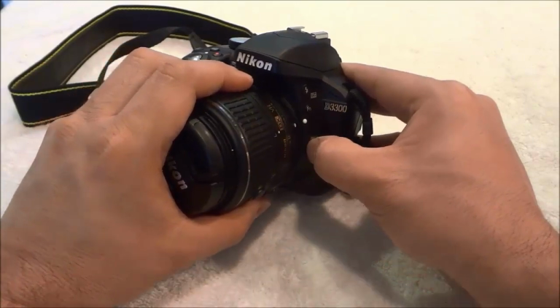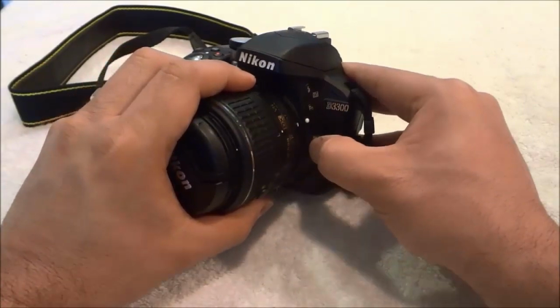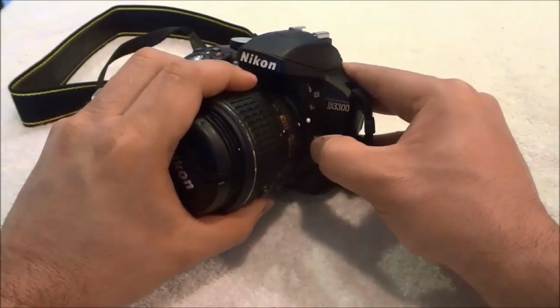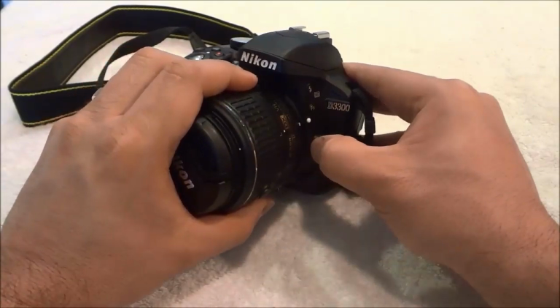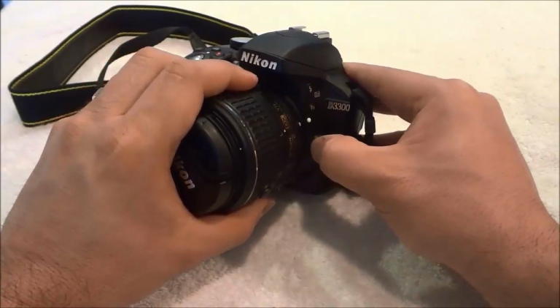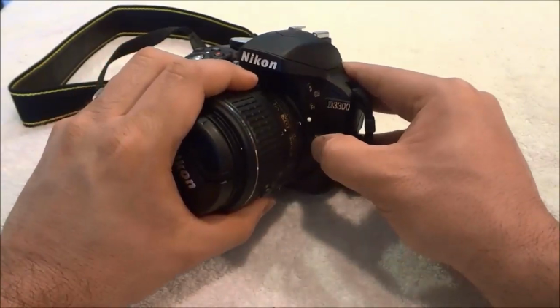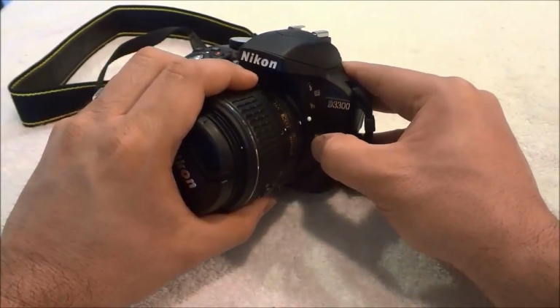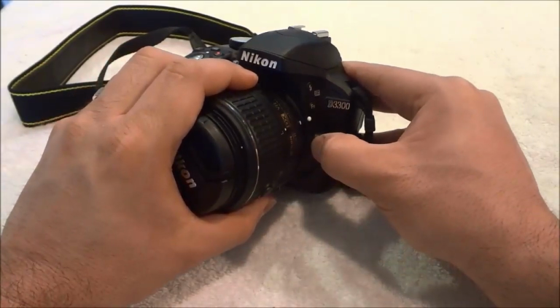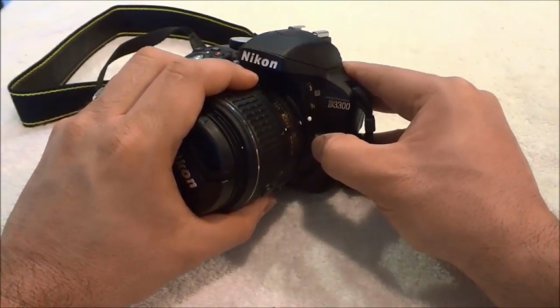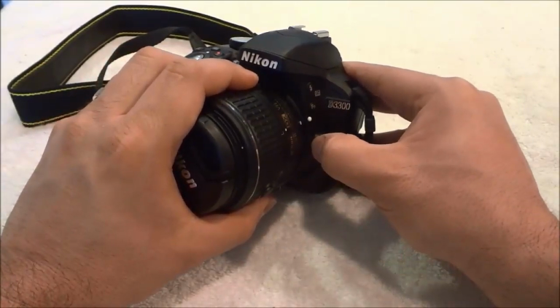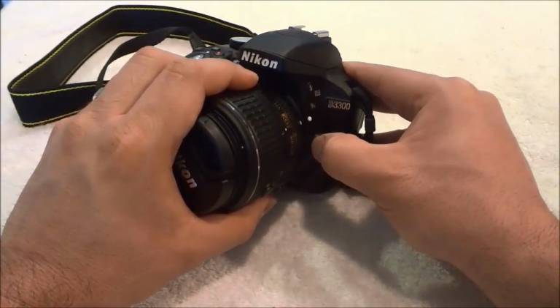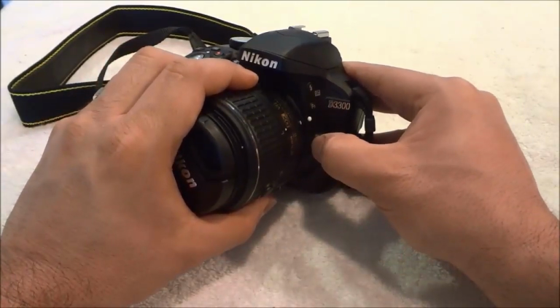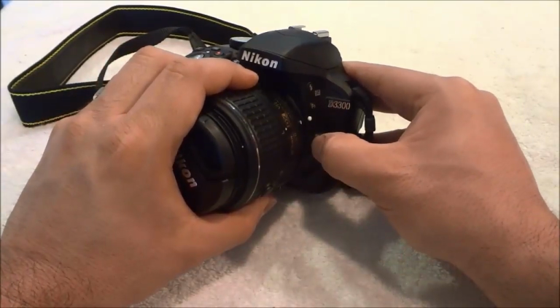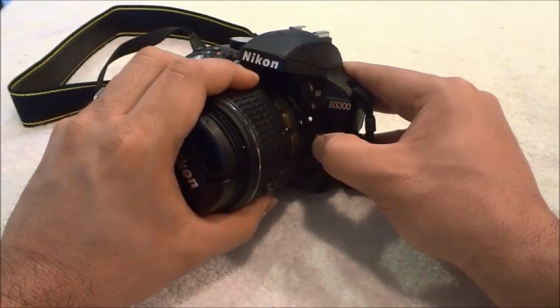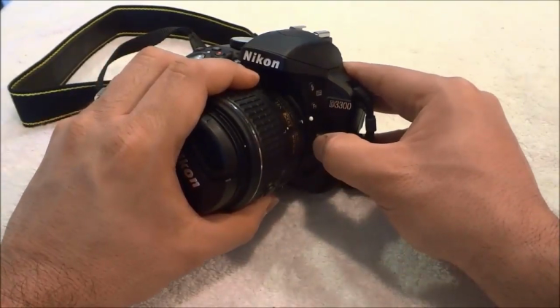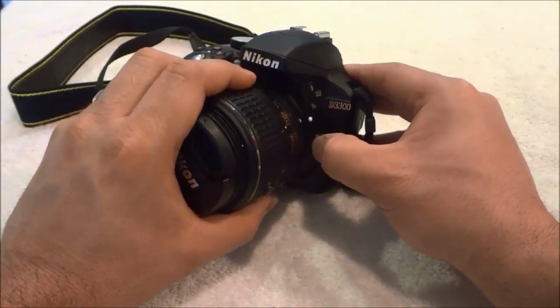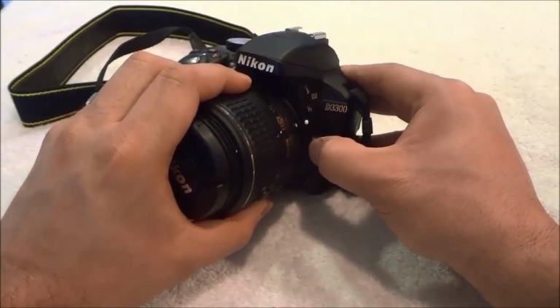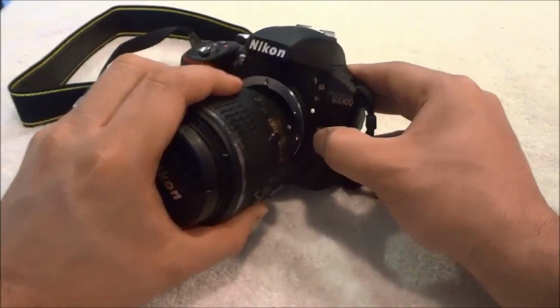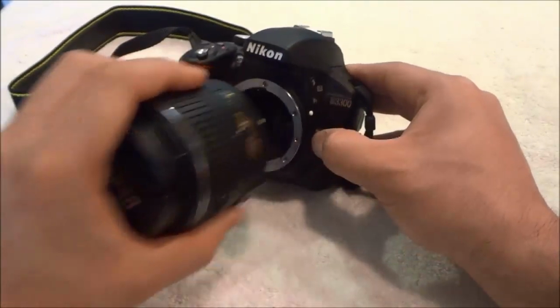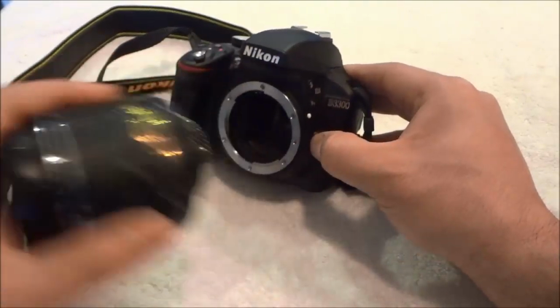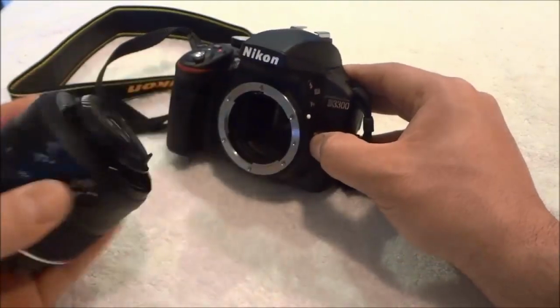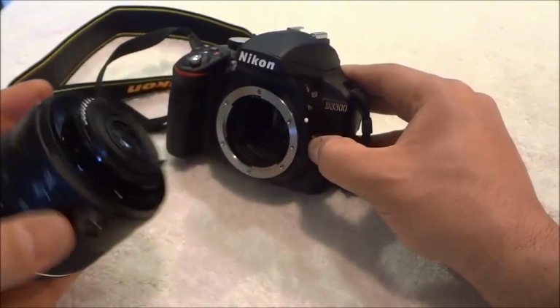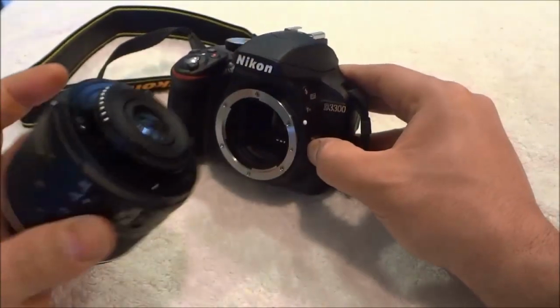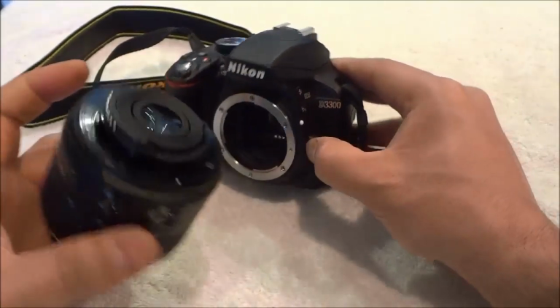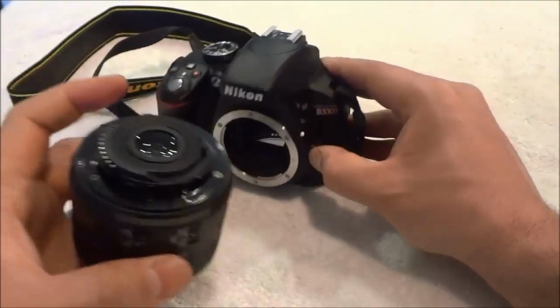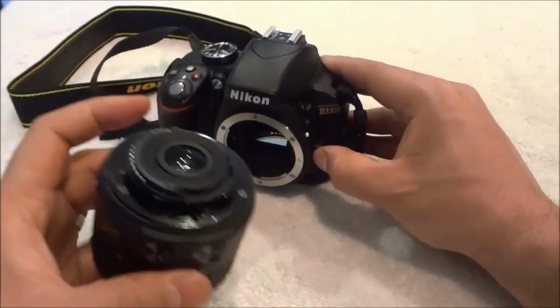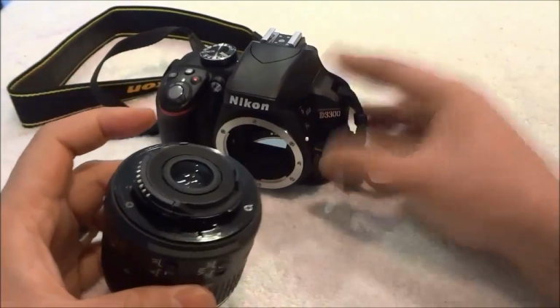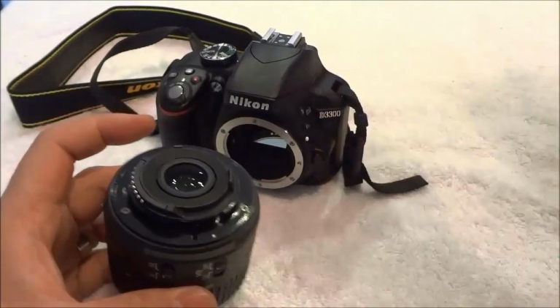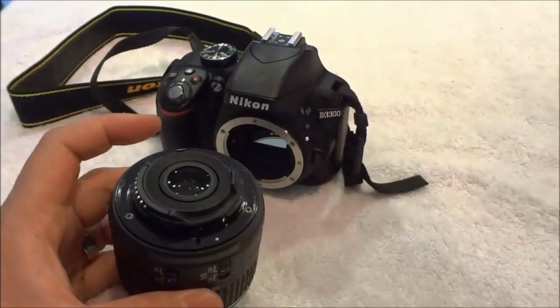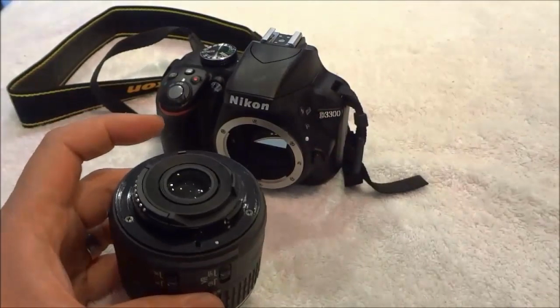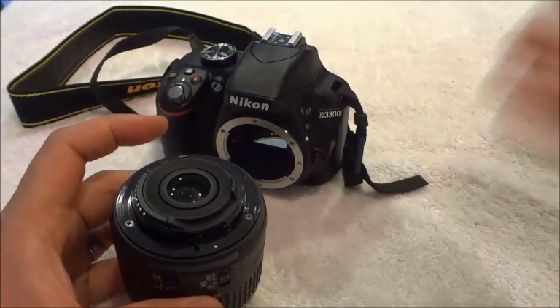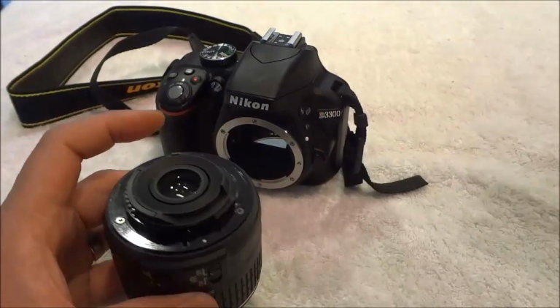Now I can simply pull the lens away from the camera's body. And that's basically it.